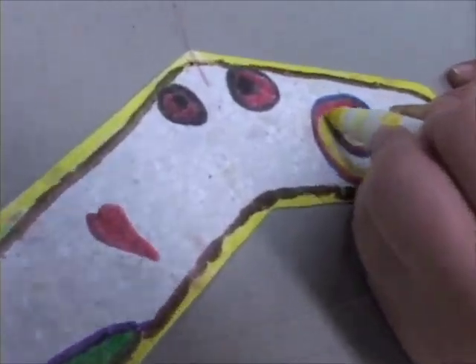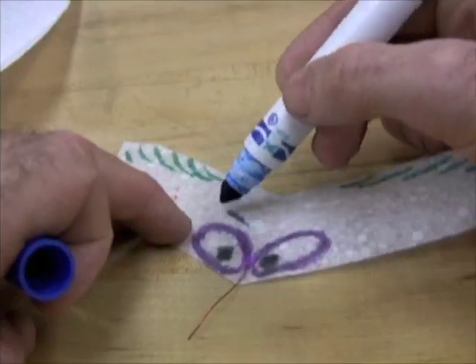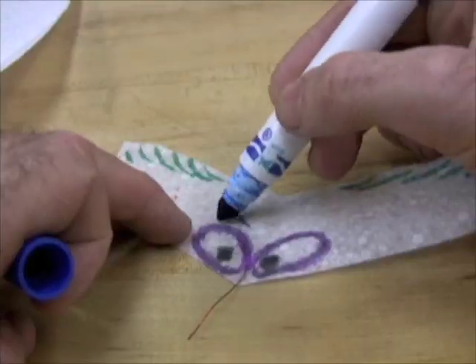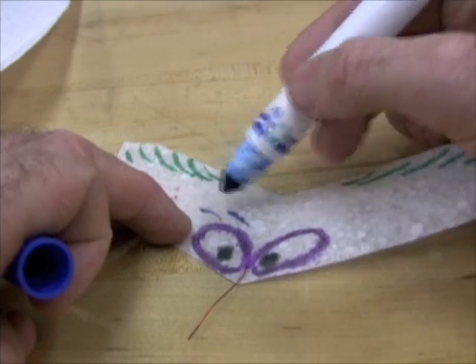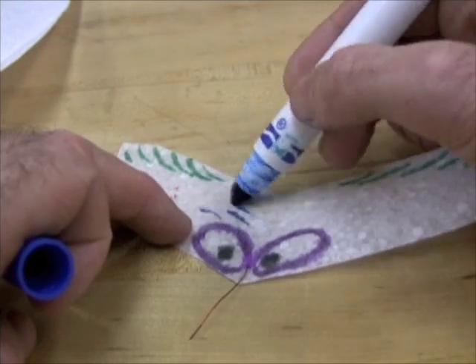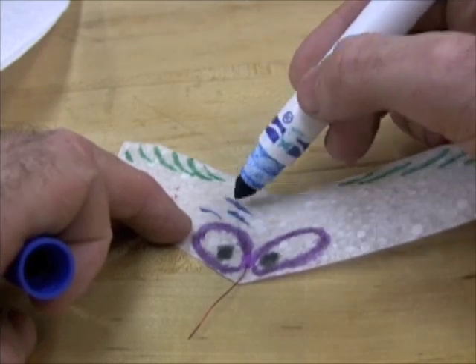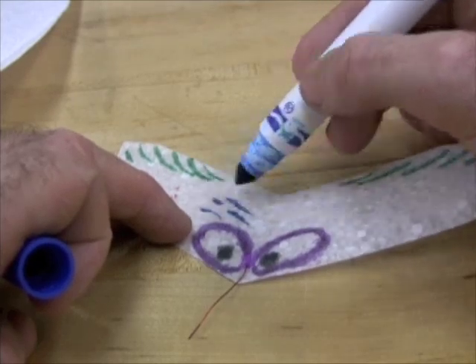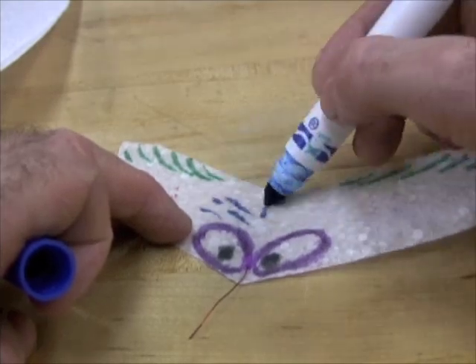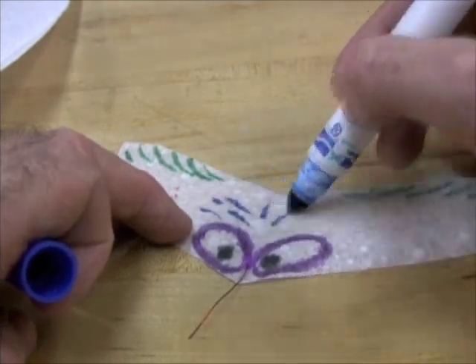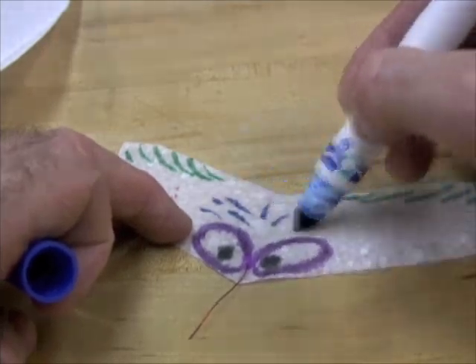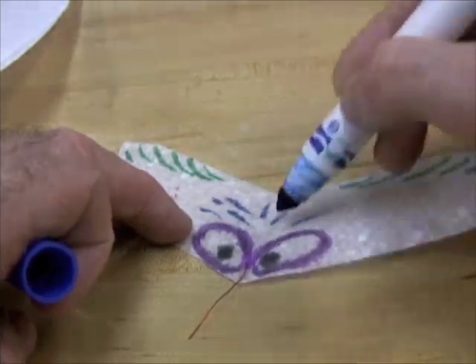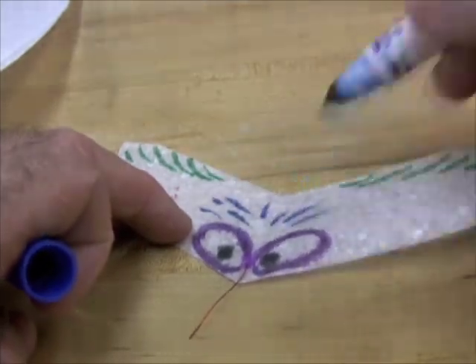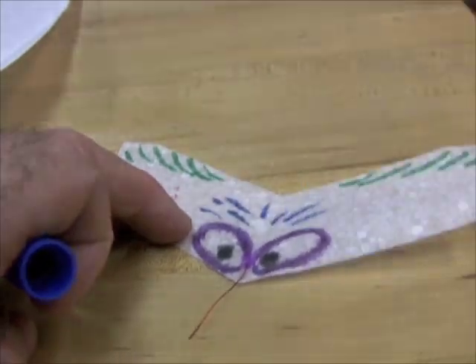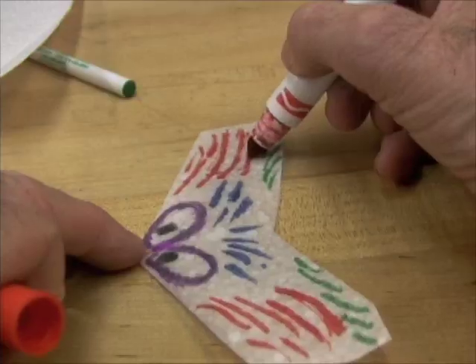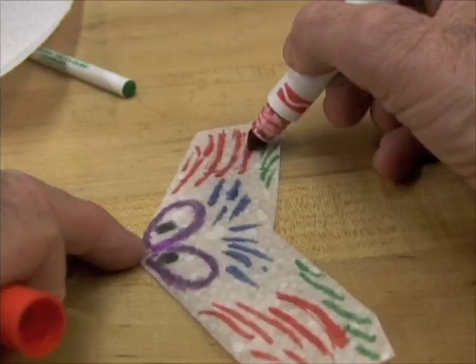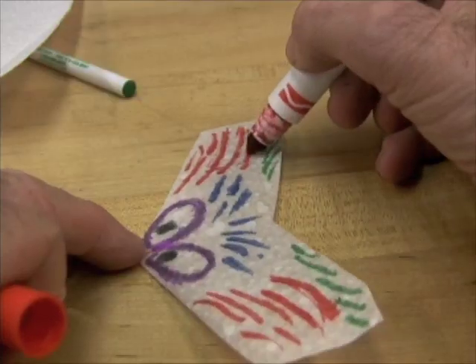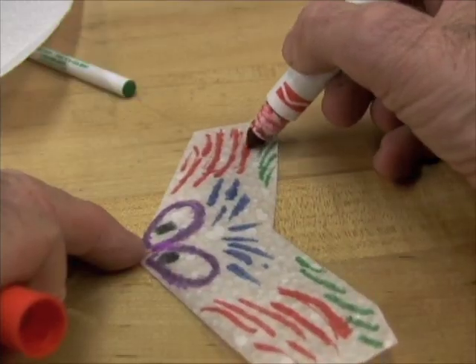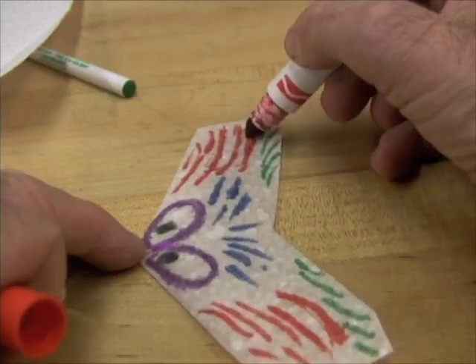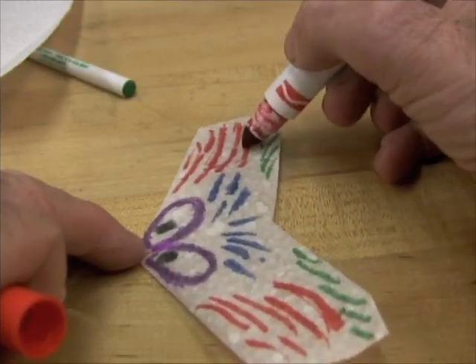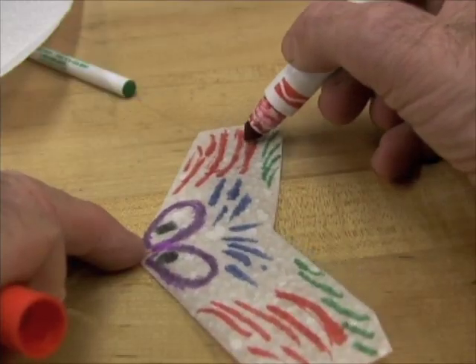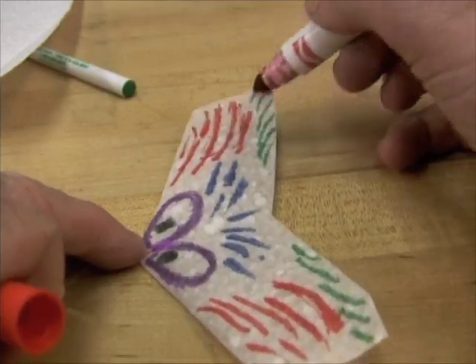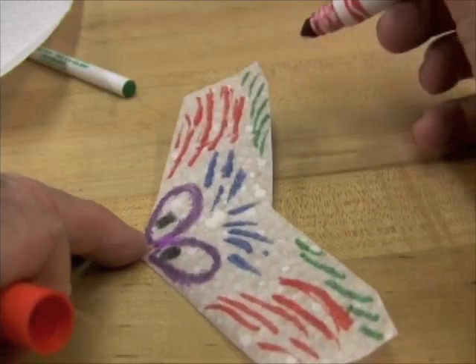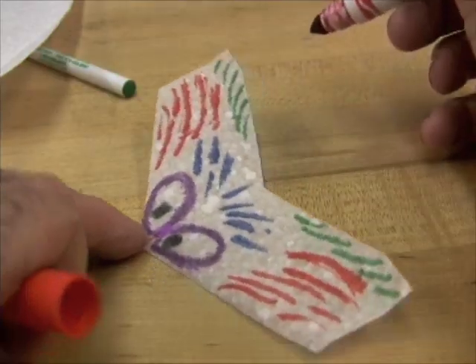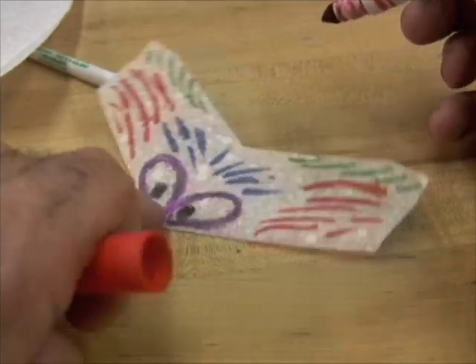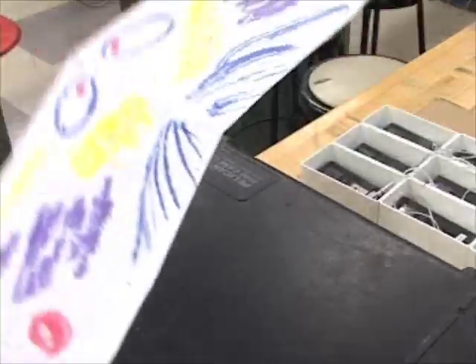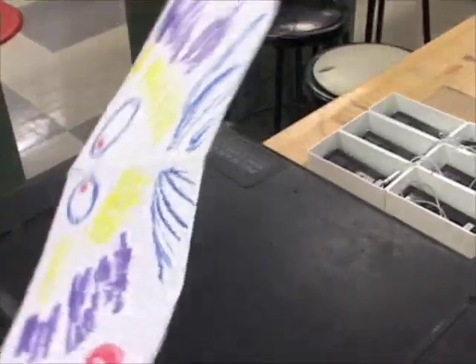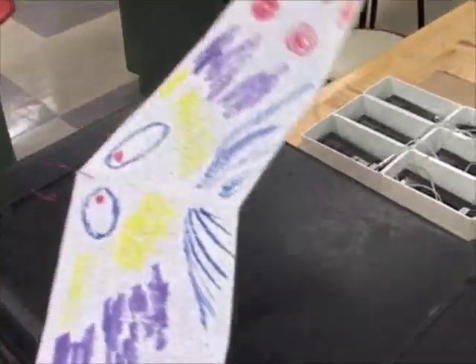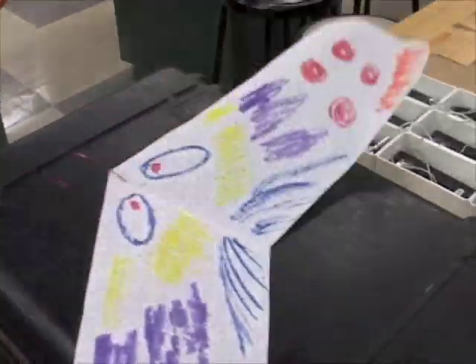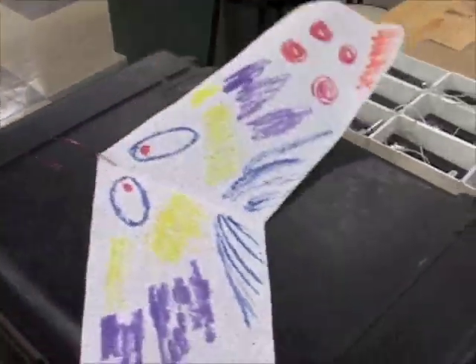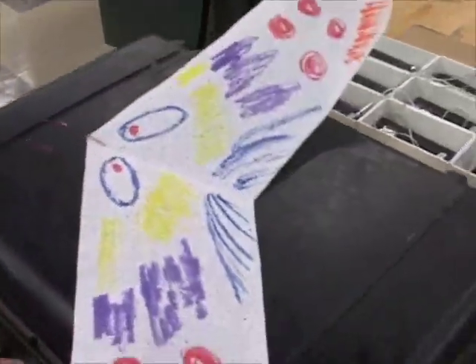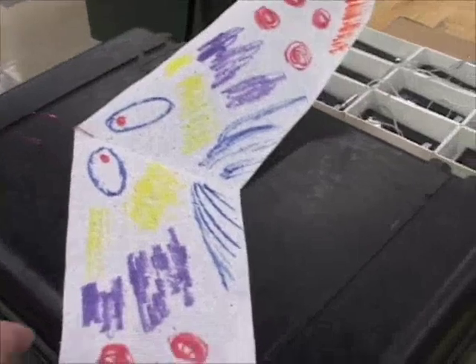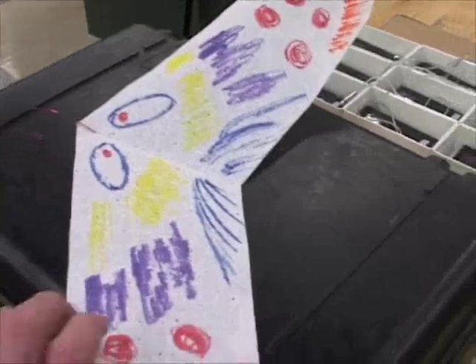You can decorate your gliders with markers, but be gentle. If you push too hard, you'll warp the surfaces.